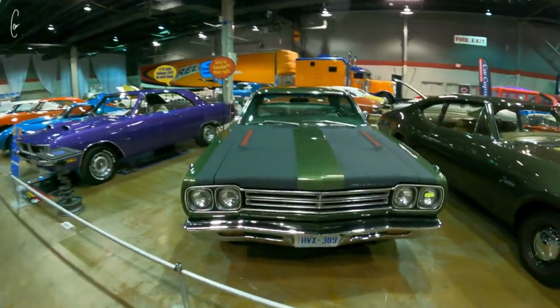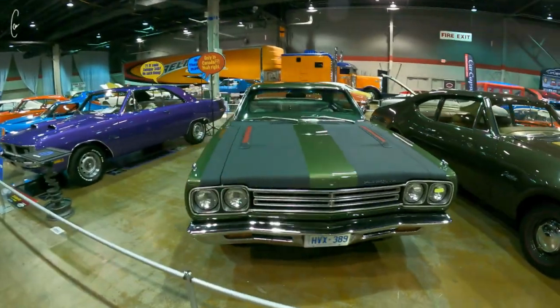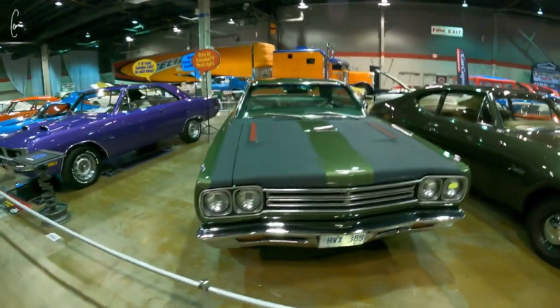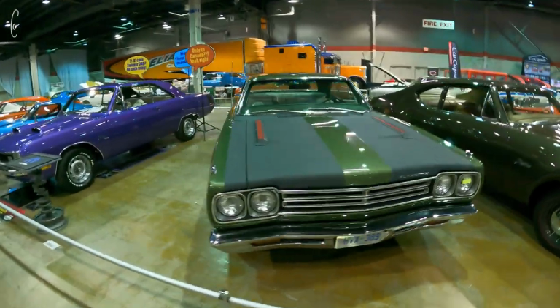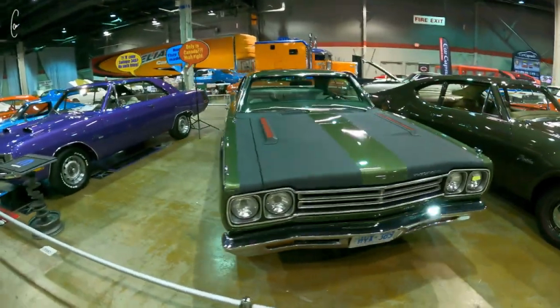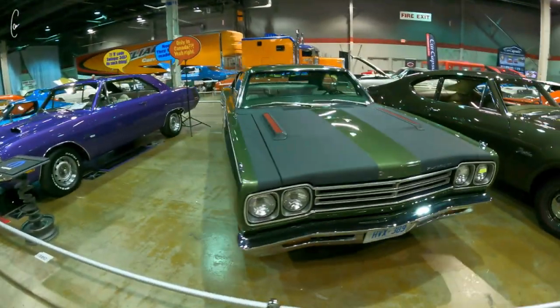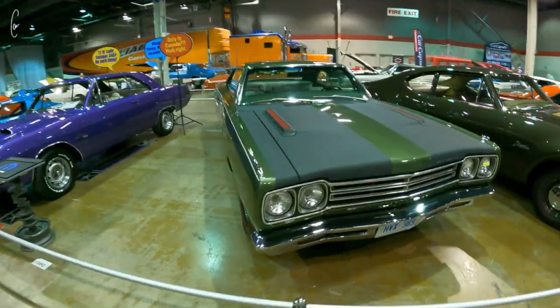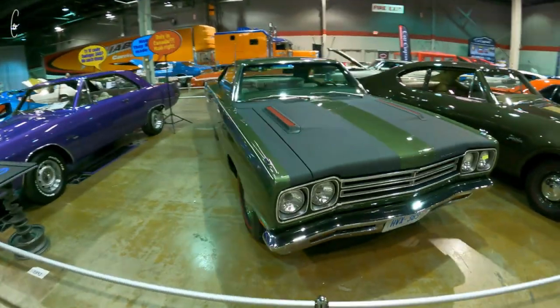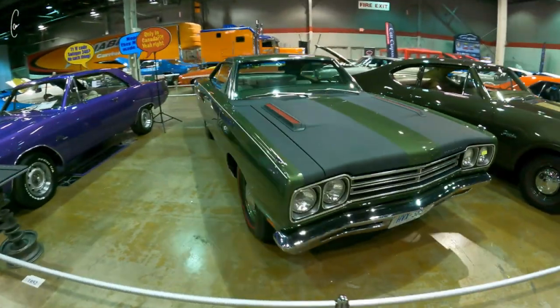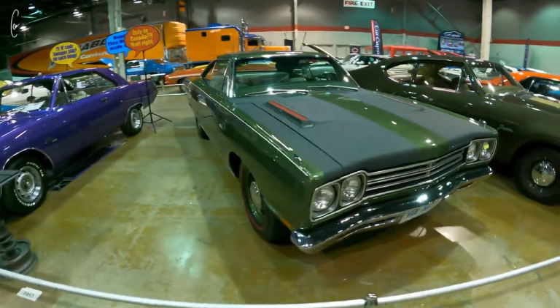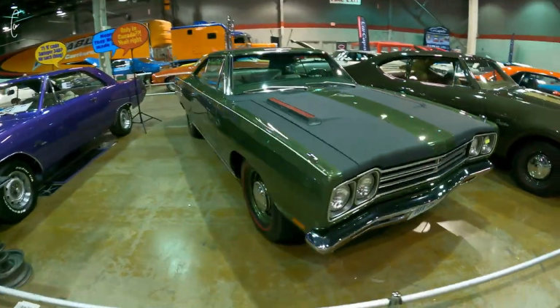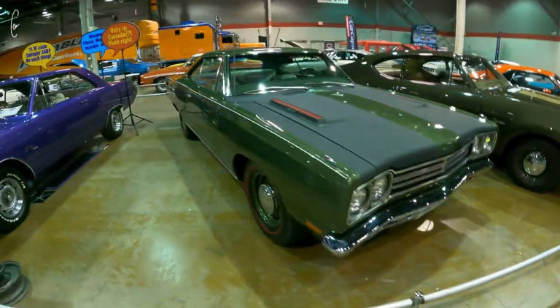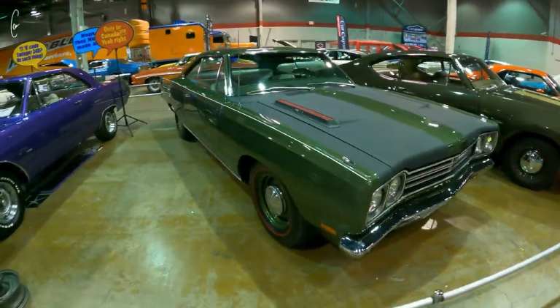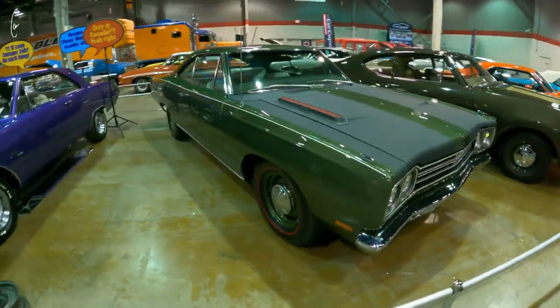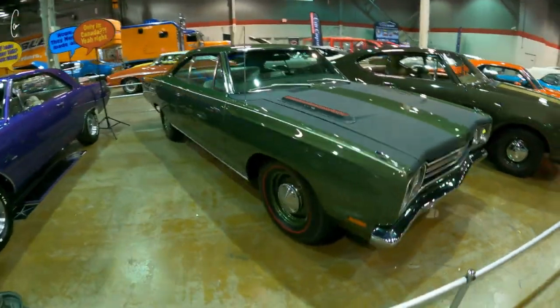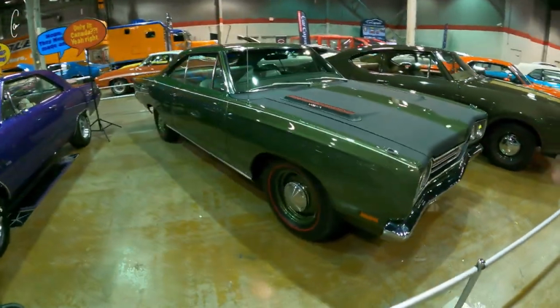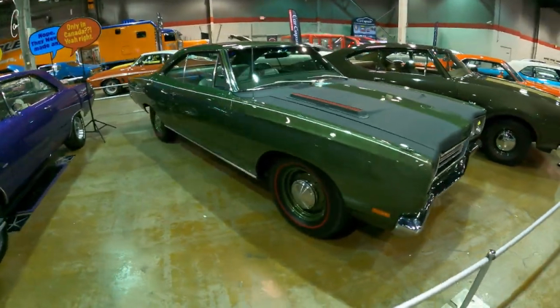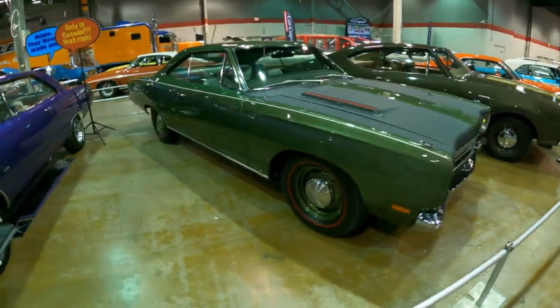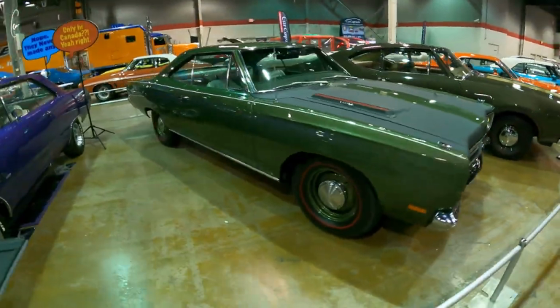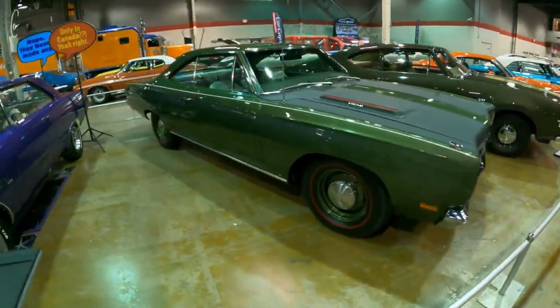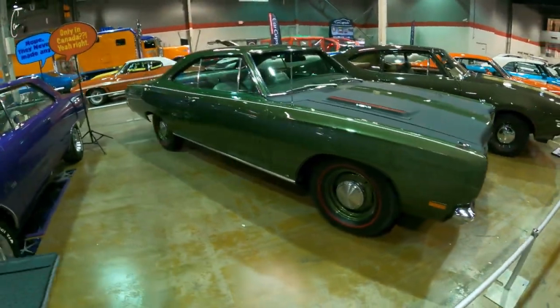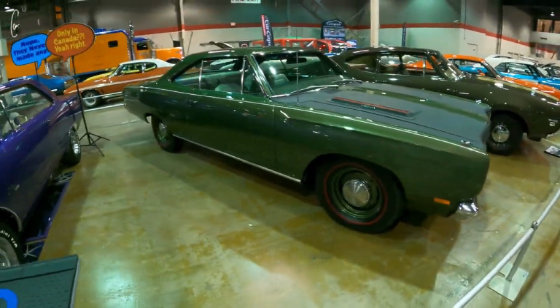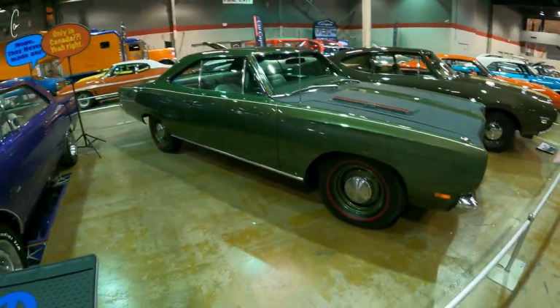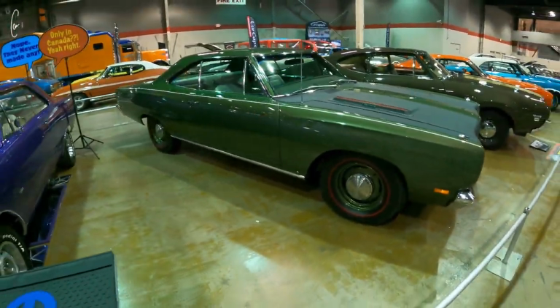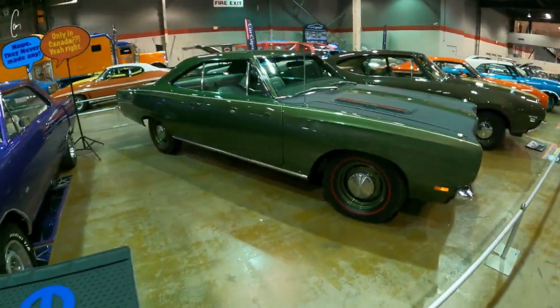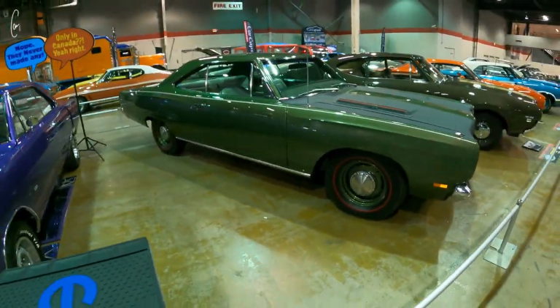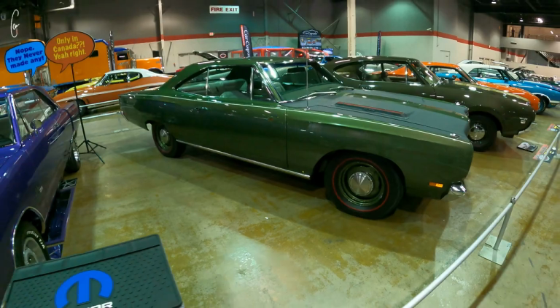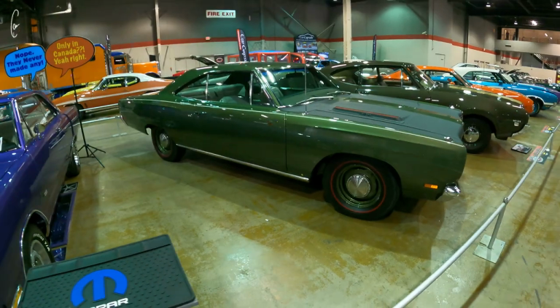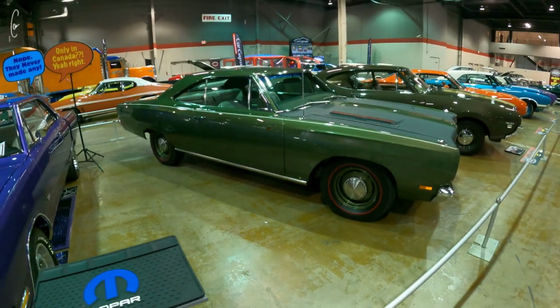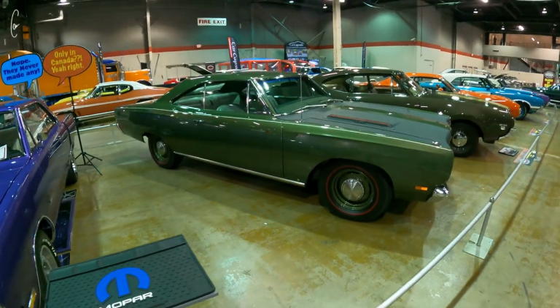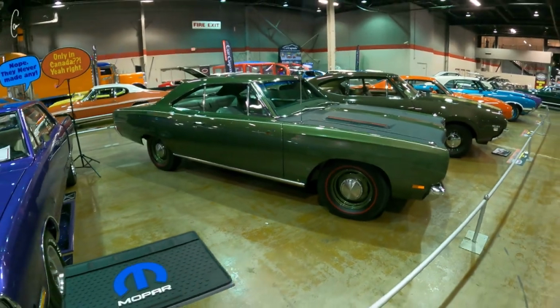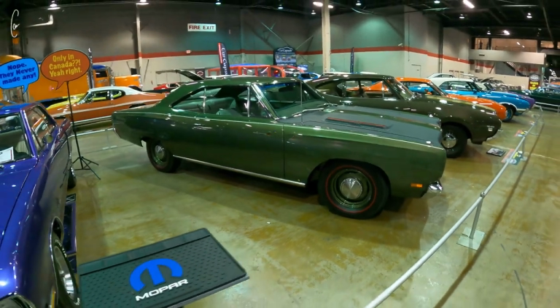I used to hate green cars, but this green Hemi Road Runner on steelies with red lines is great.